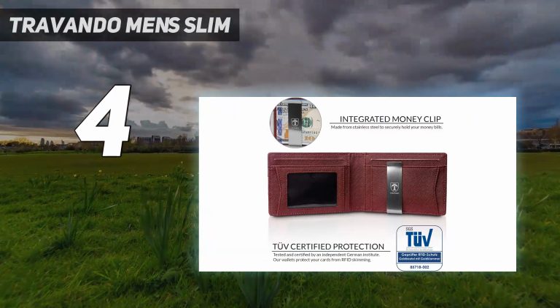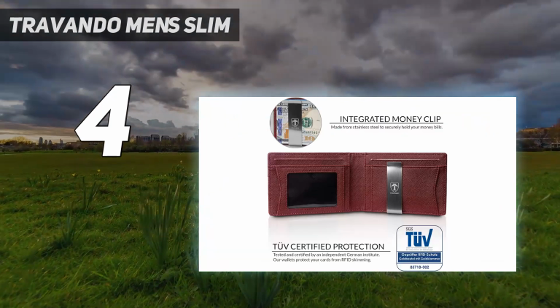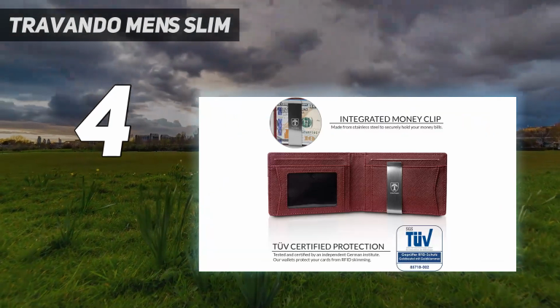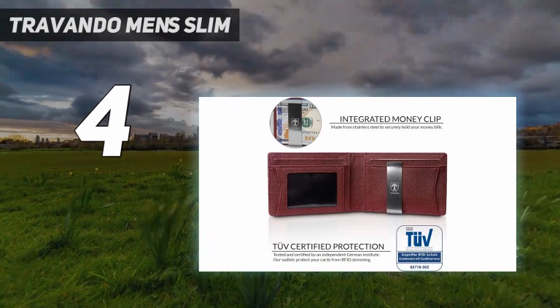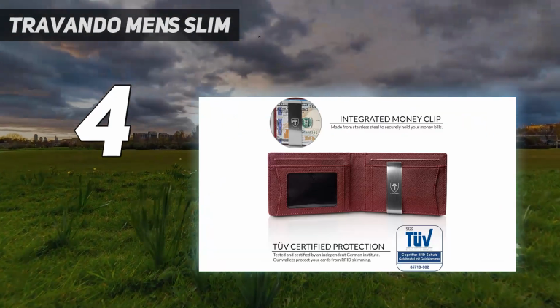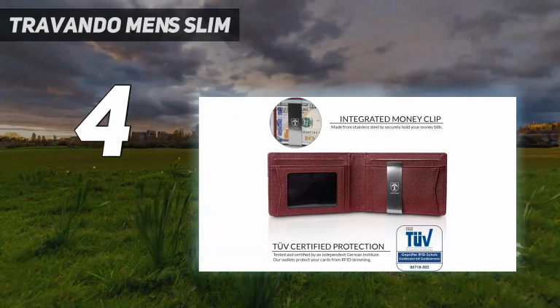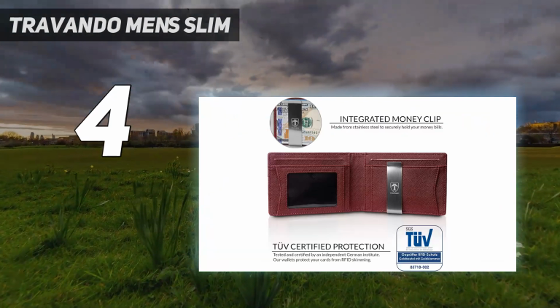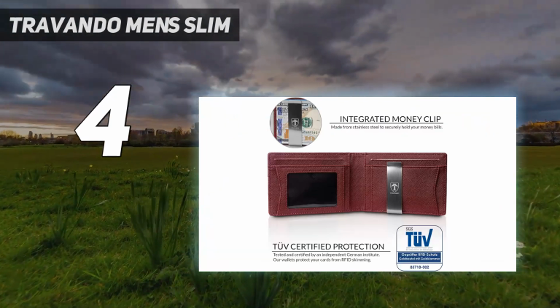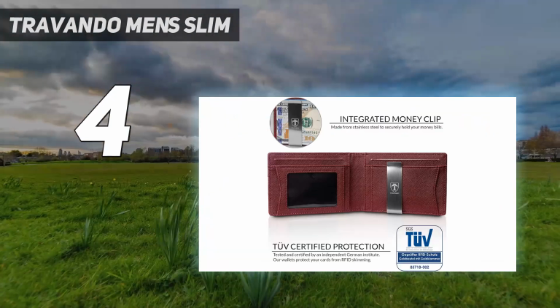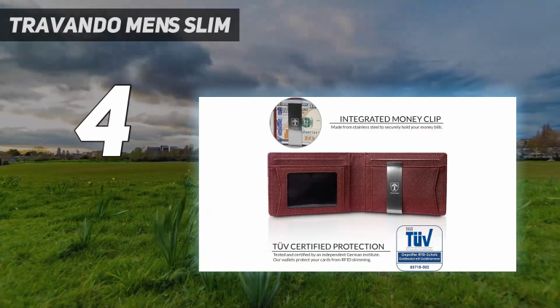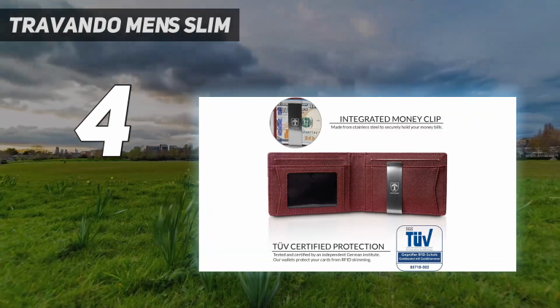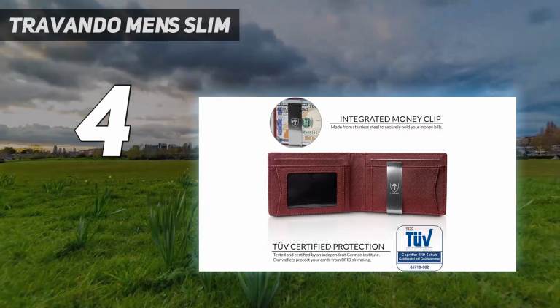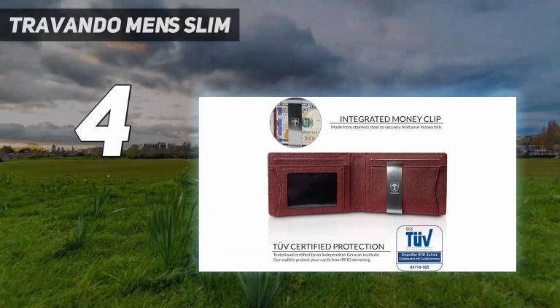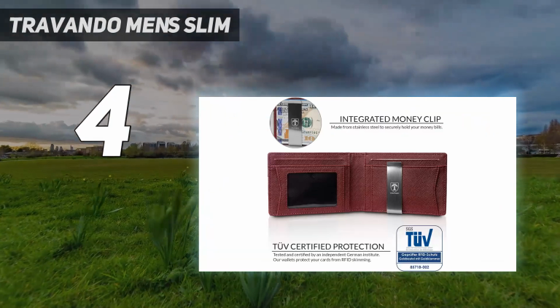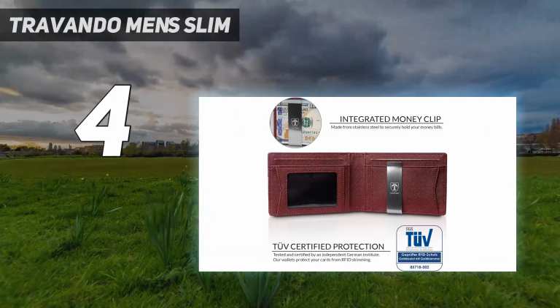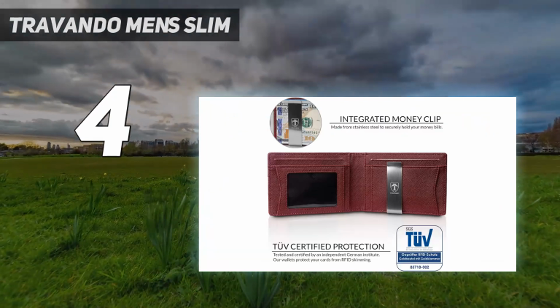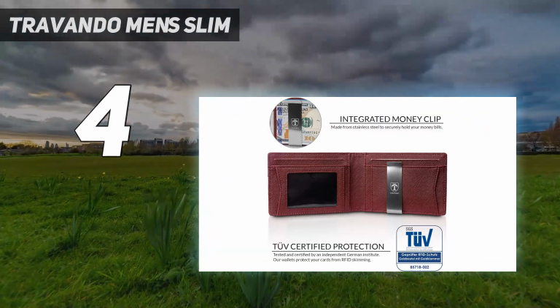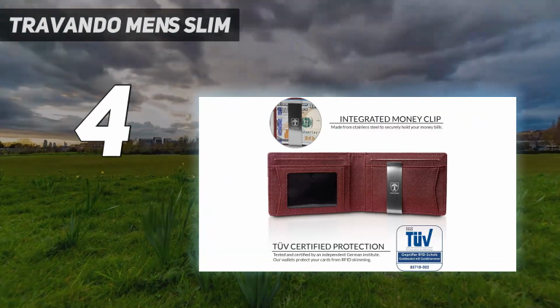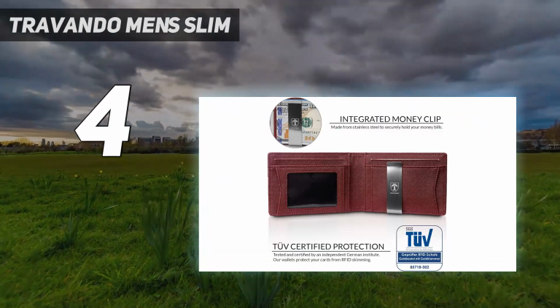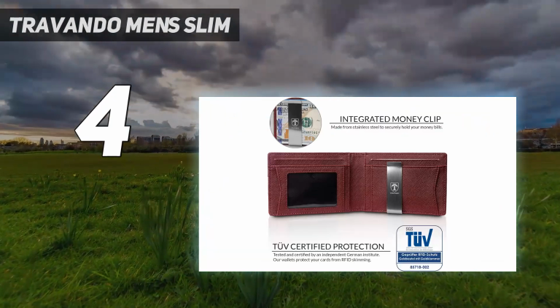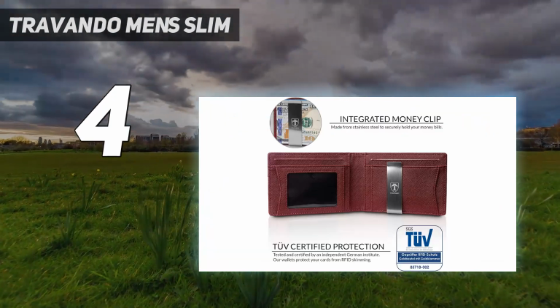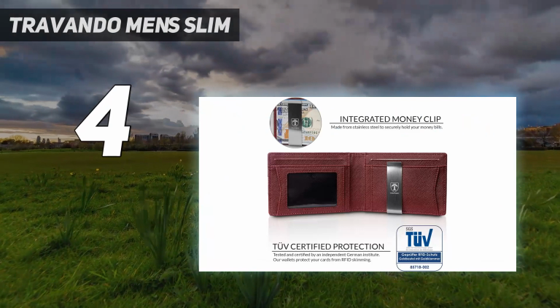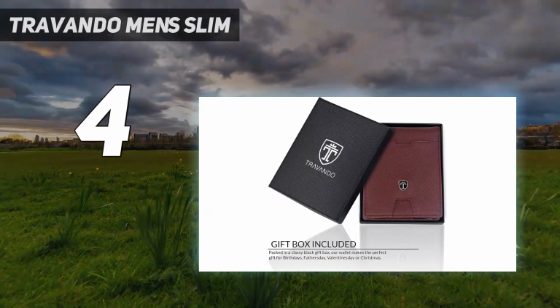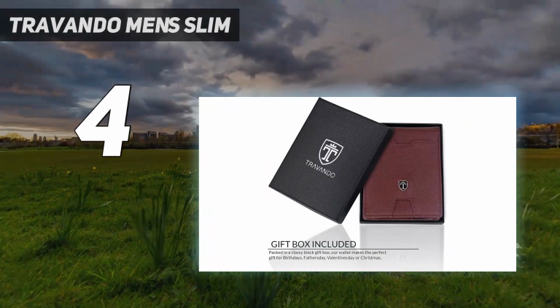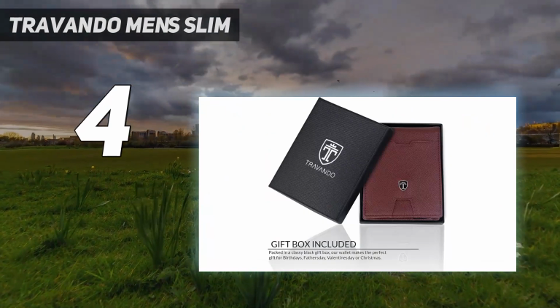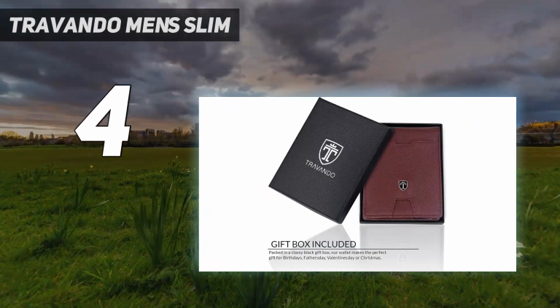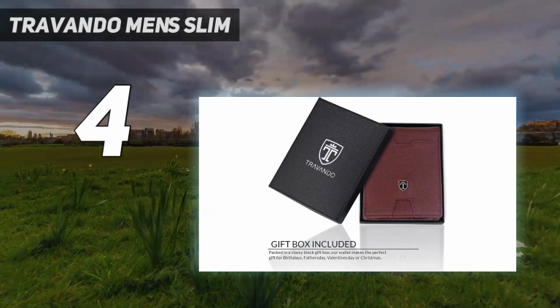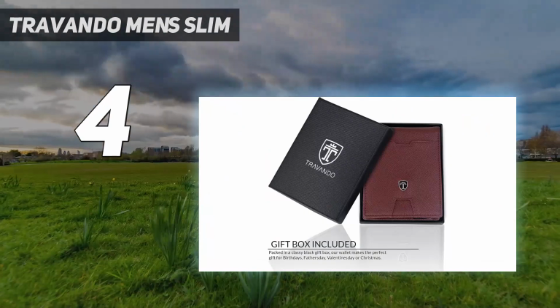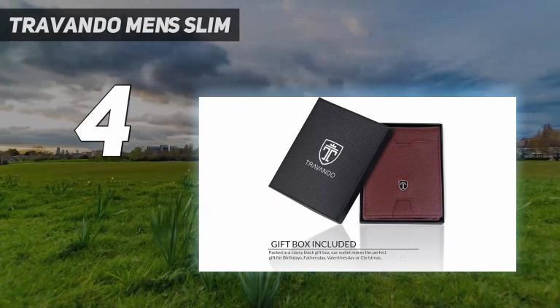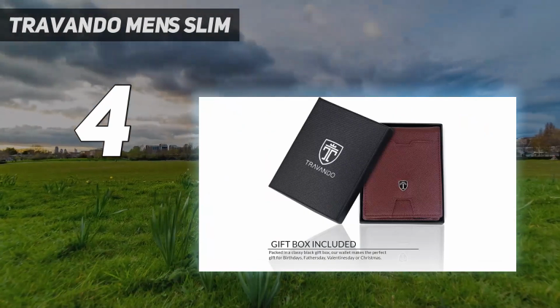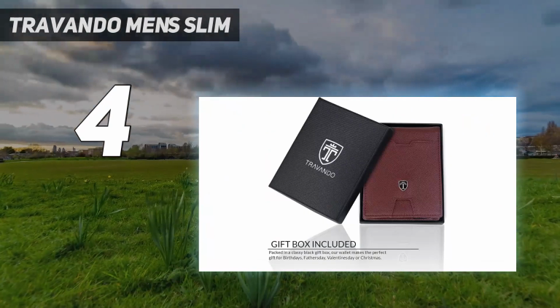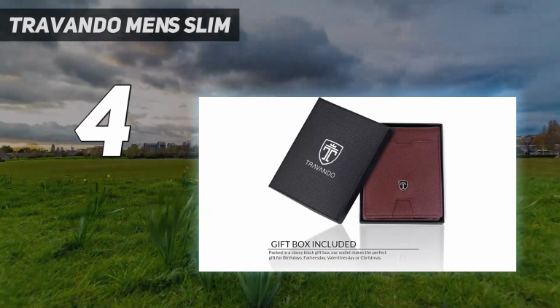If you like to use an AirTag to track your stuff, you can upgrade to the brand's AirTag wallet that has a built-in pocket for it.